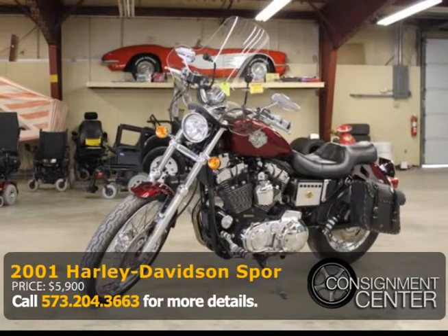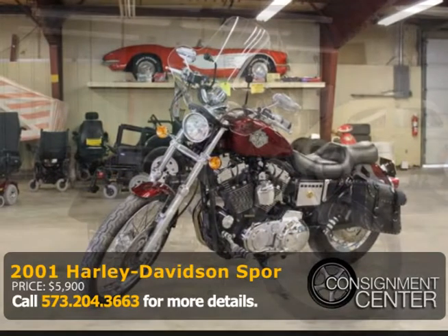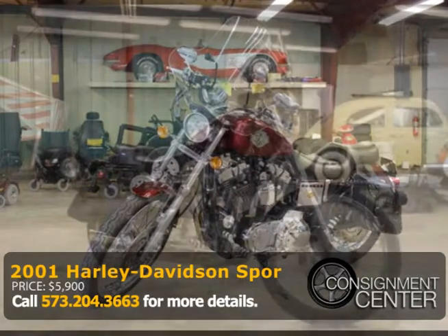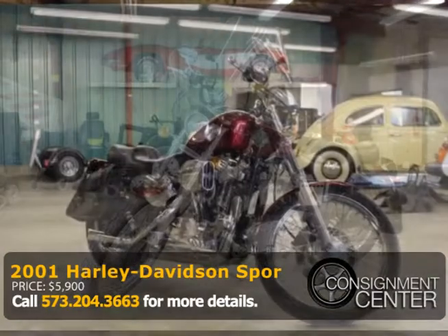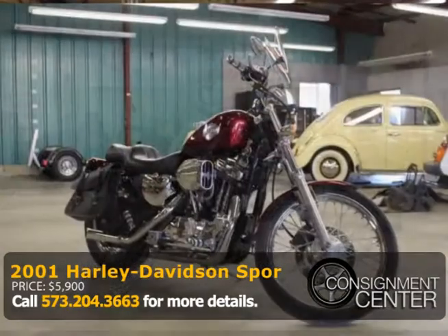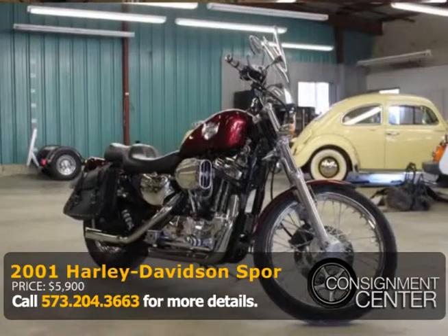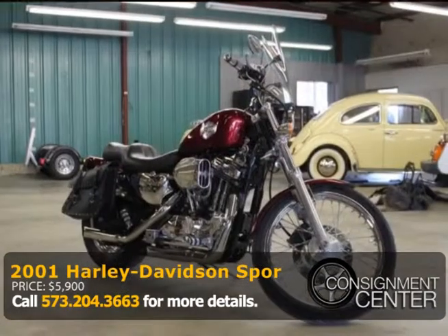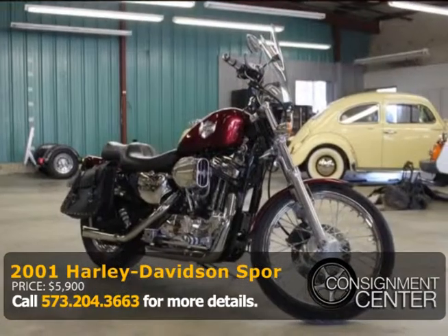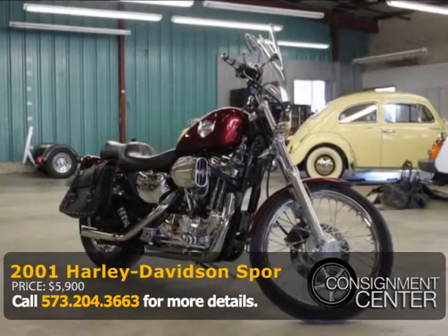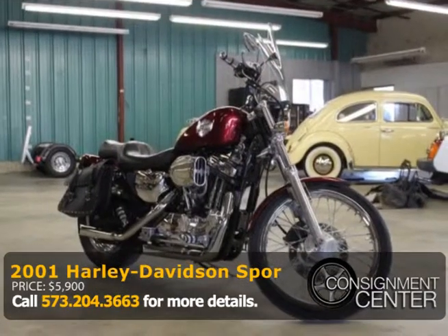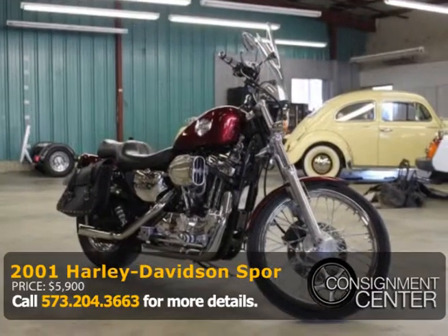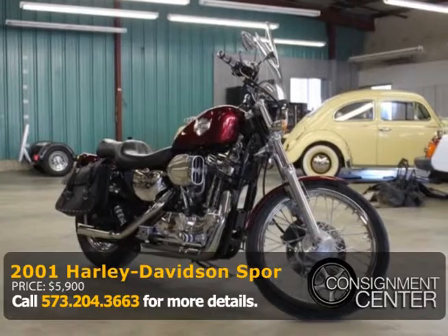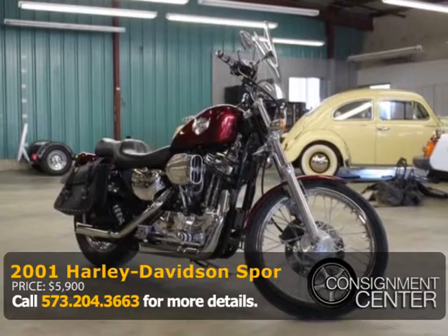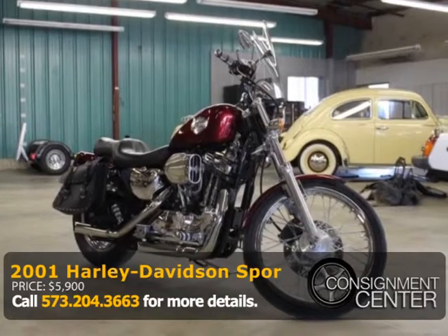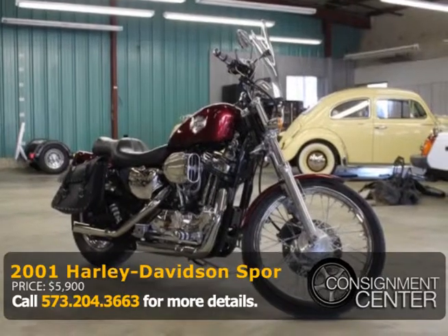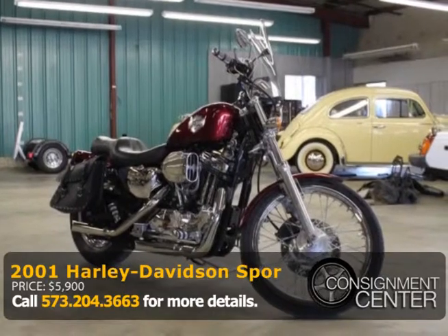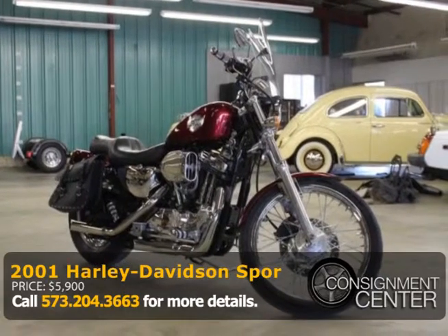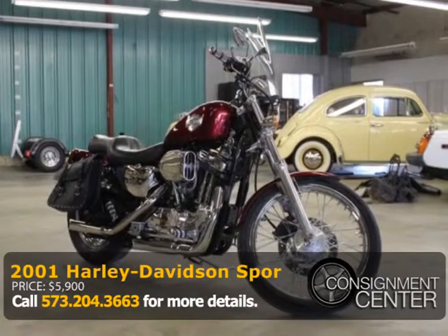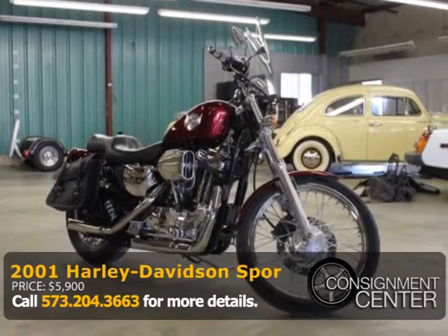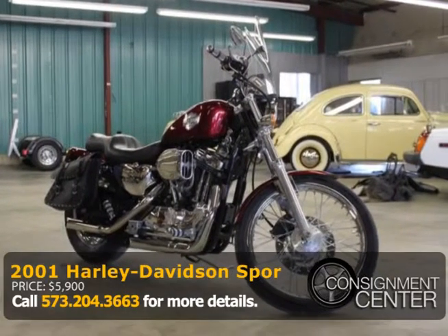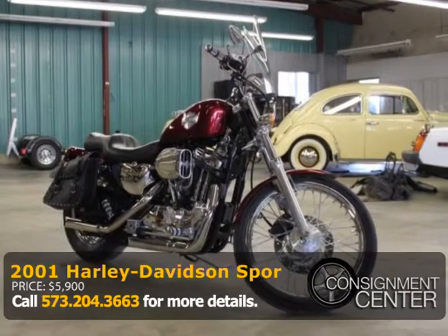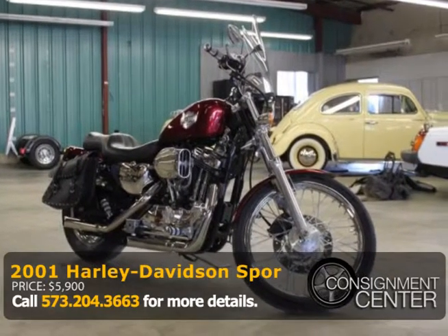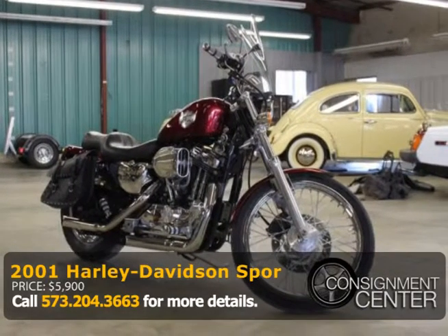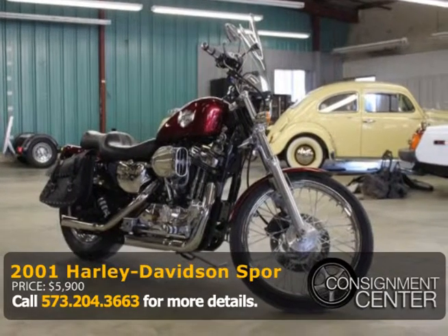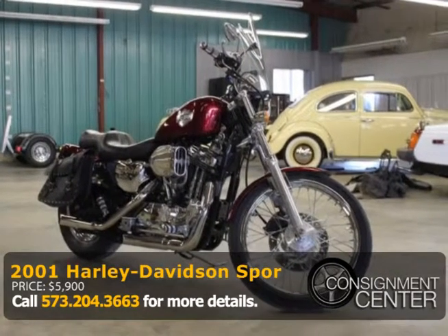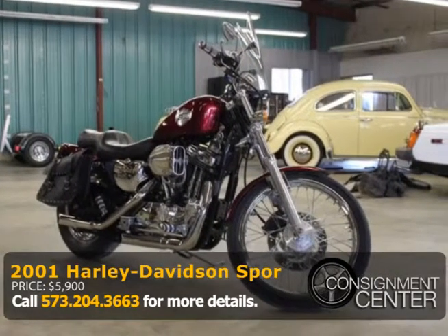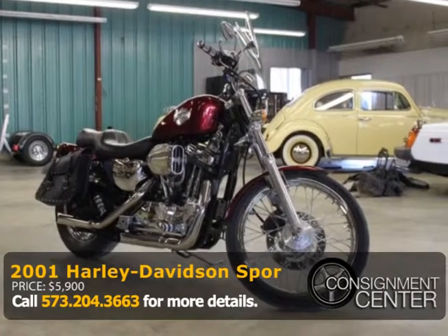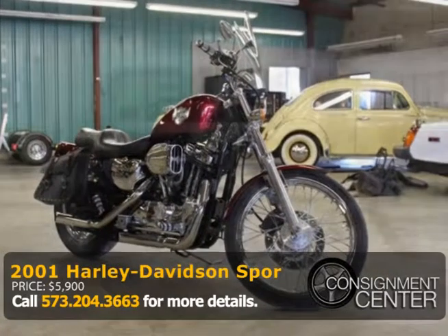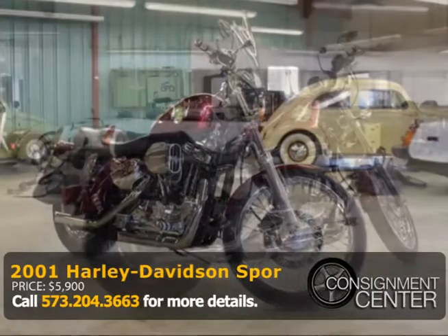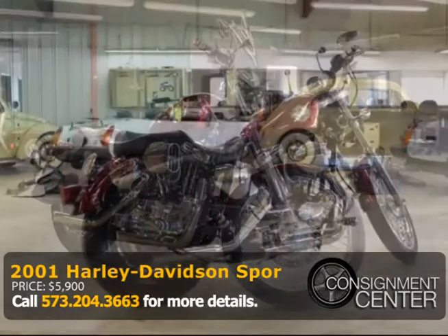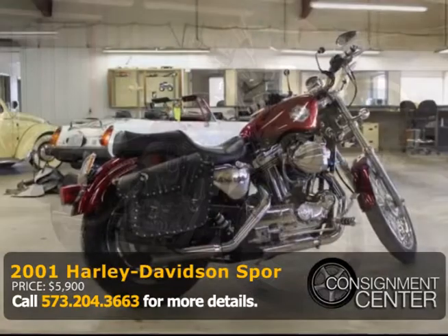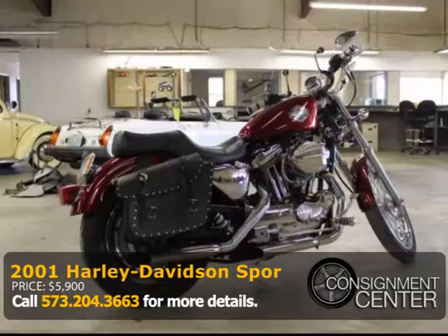Tires both have plenty of tread remaining. This thing starts up and rides like it should — ready to hit the road with this bike.